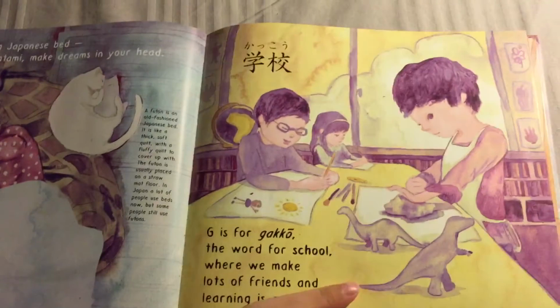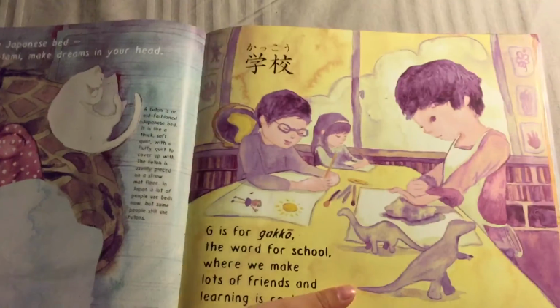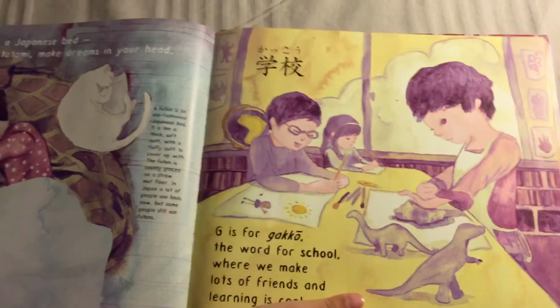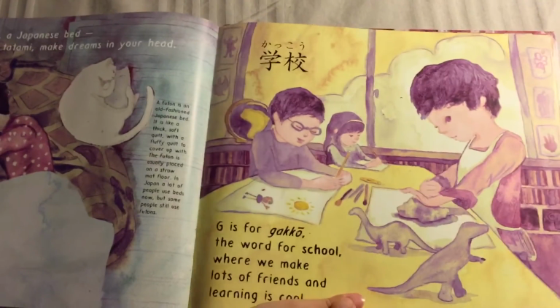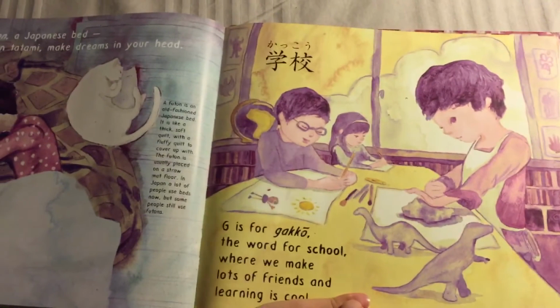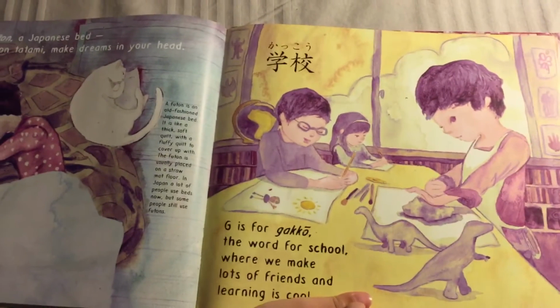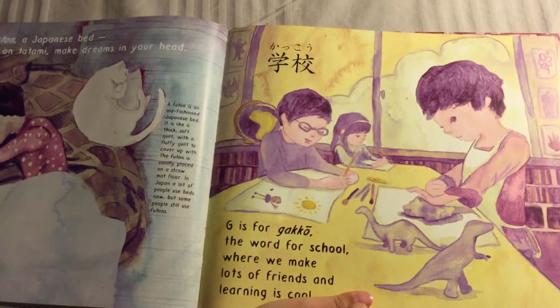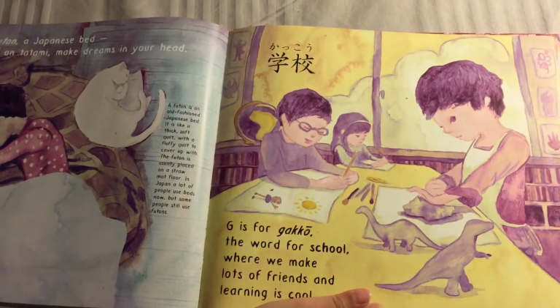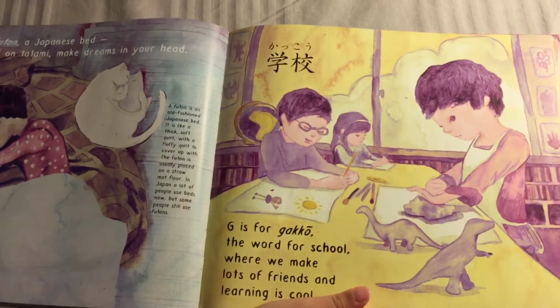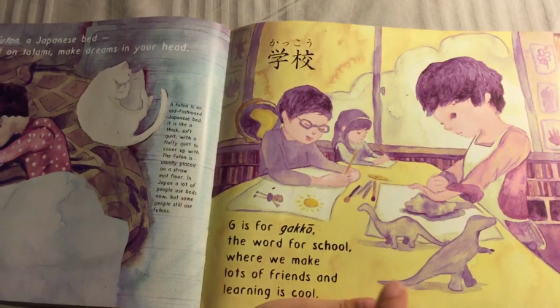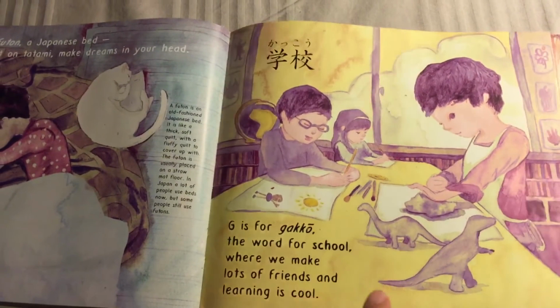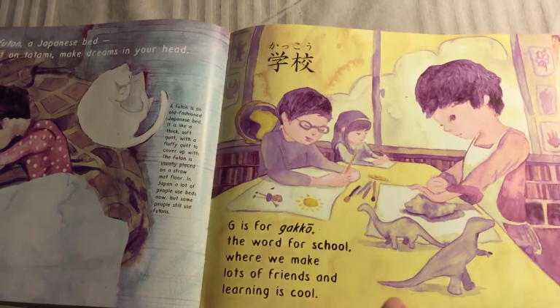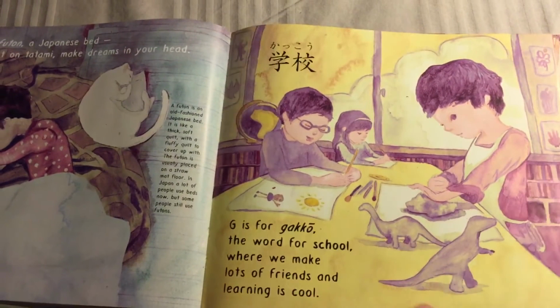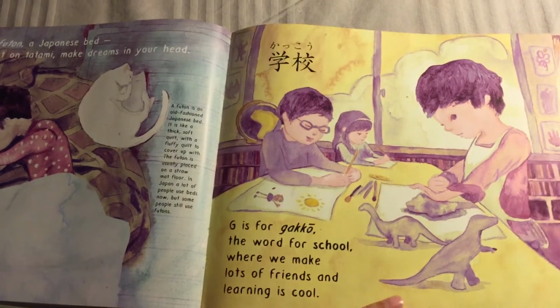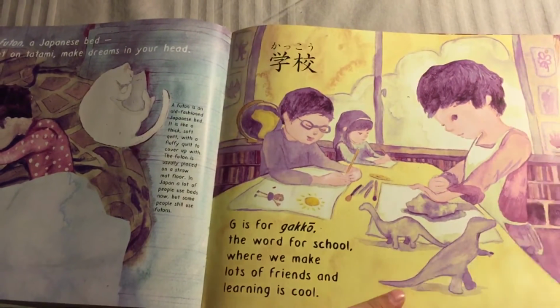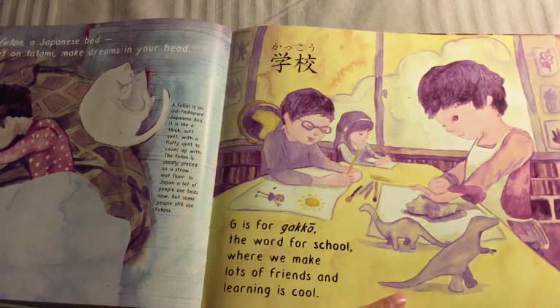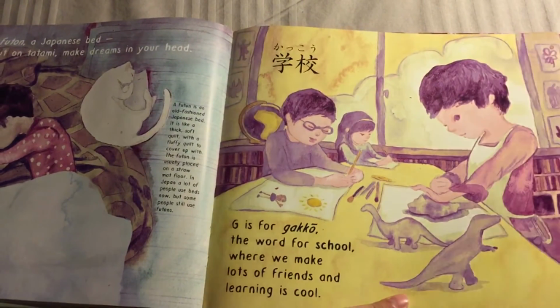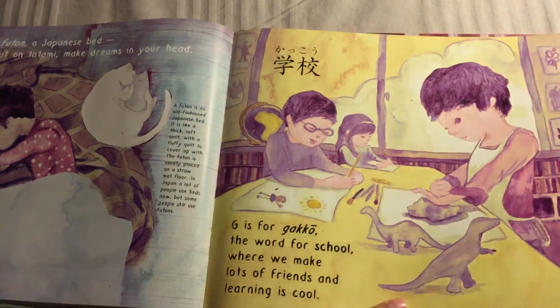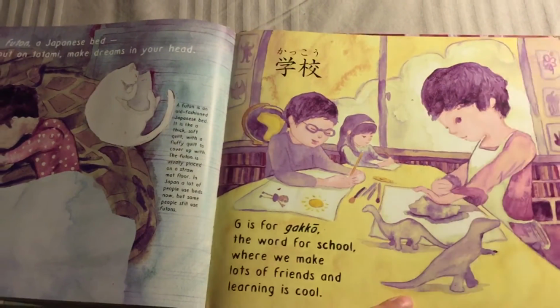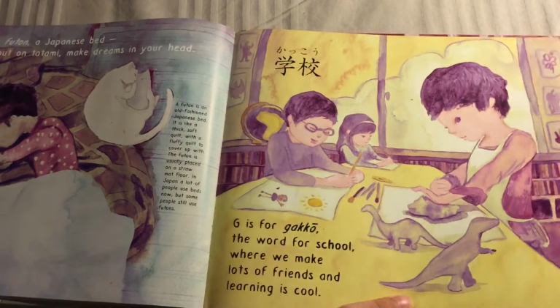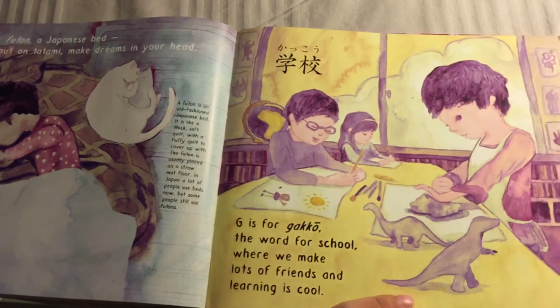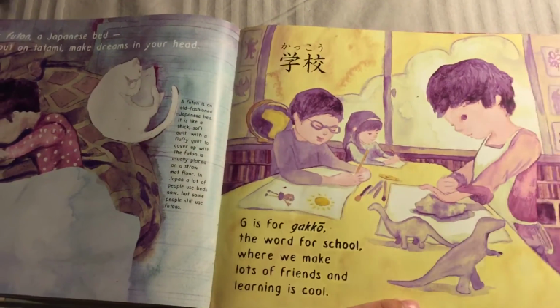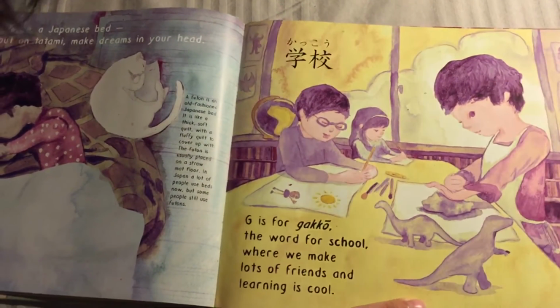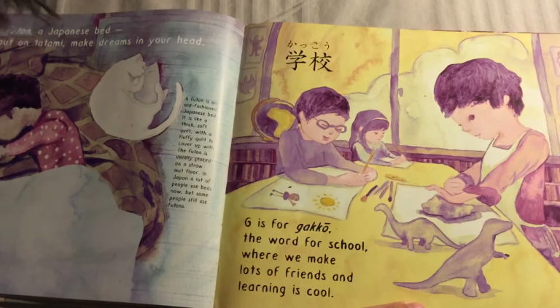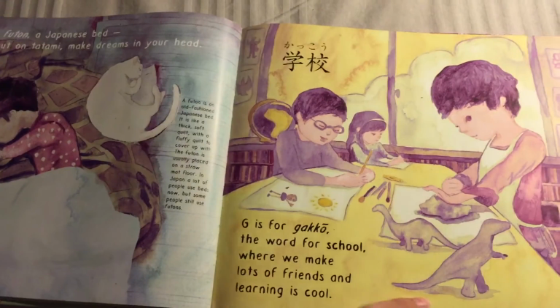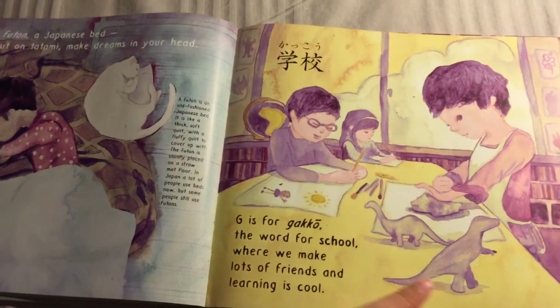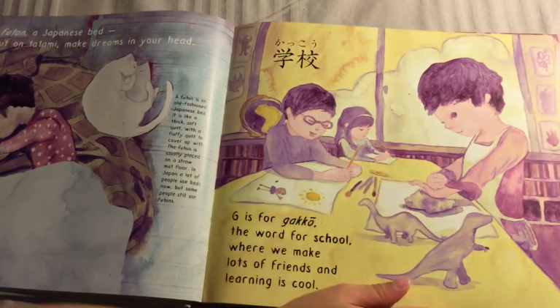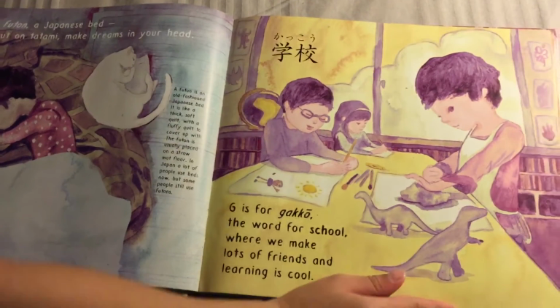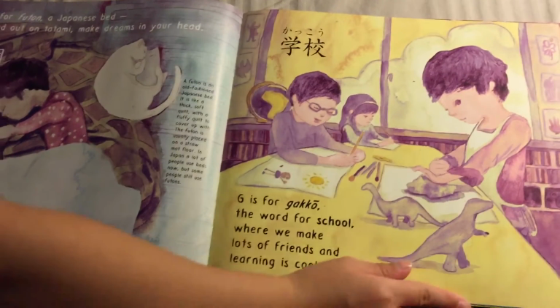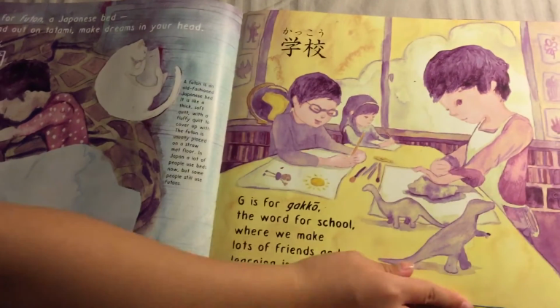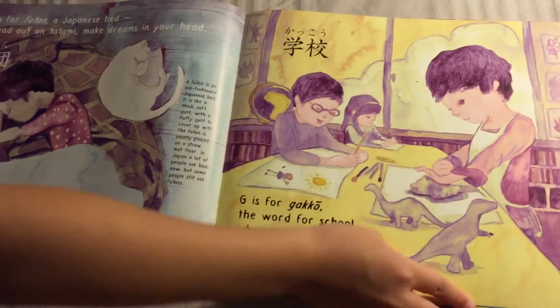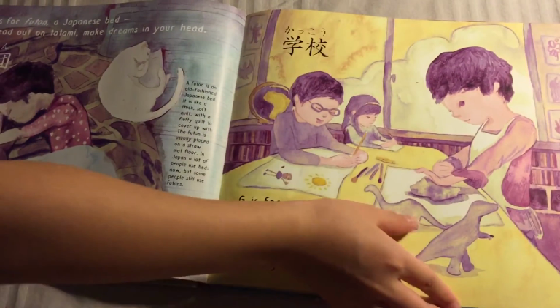G is for Gakko — the word for school, where we make lots of friends and learning is cool.